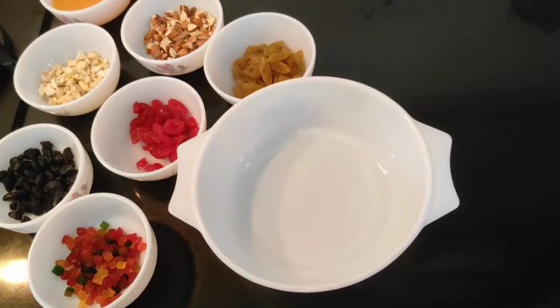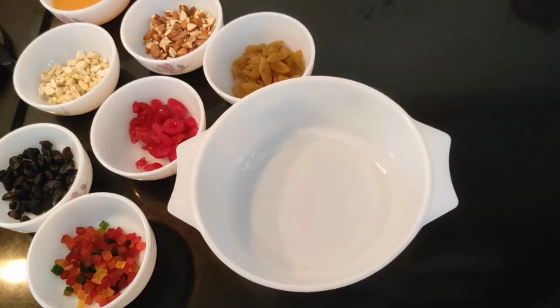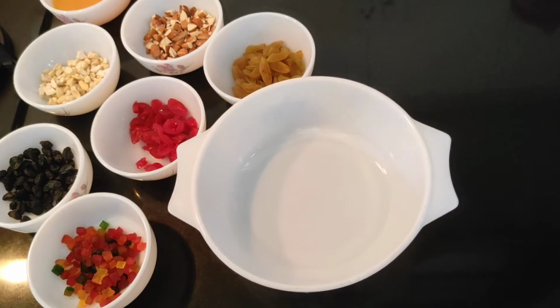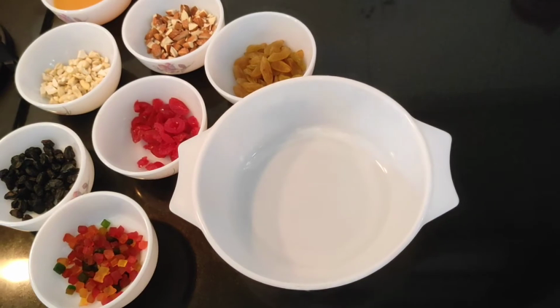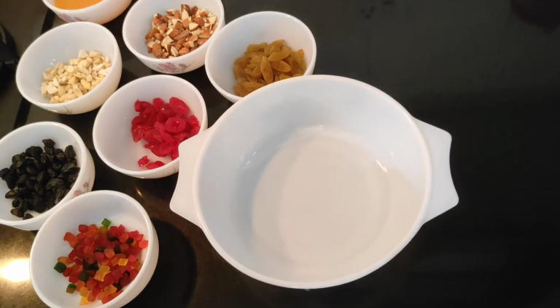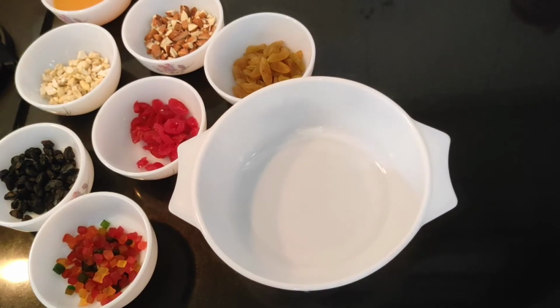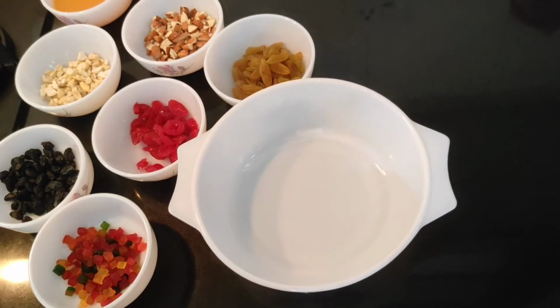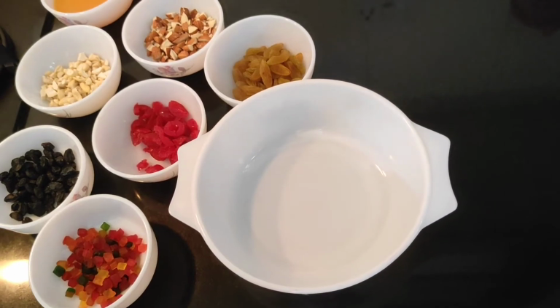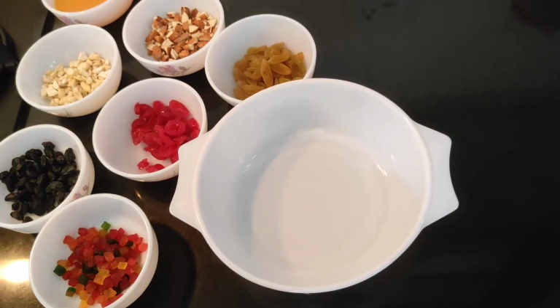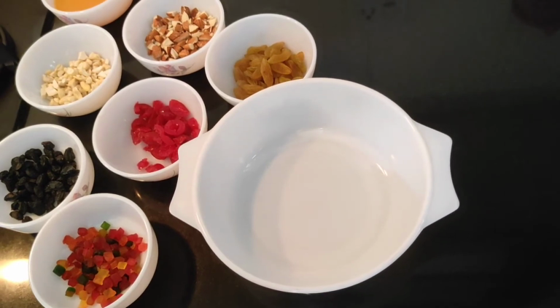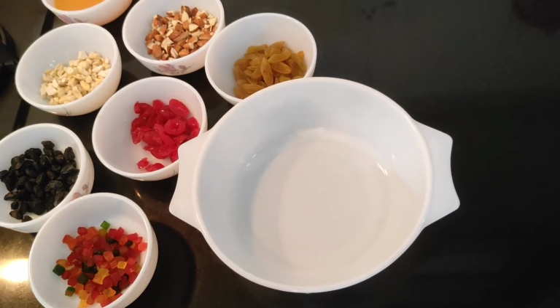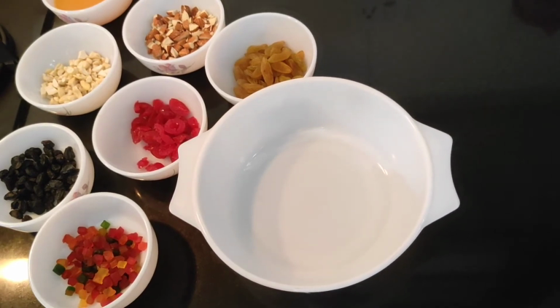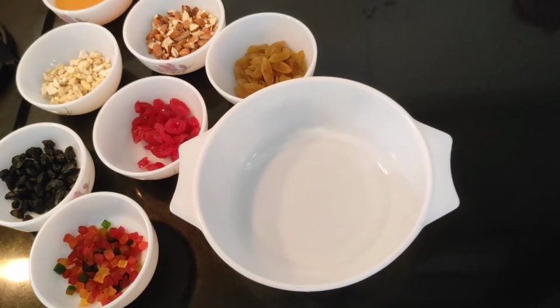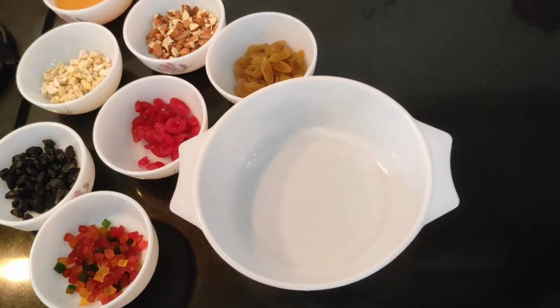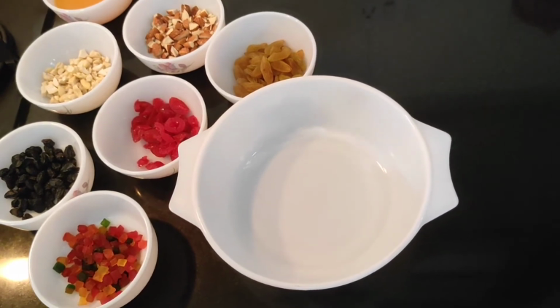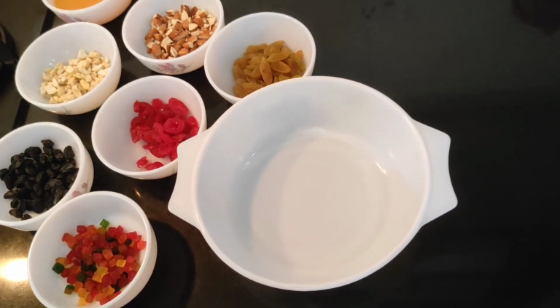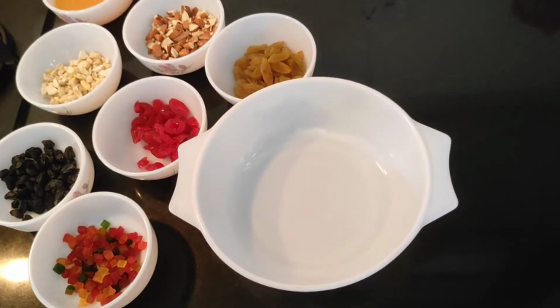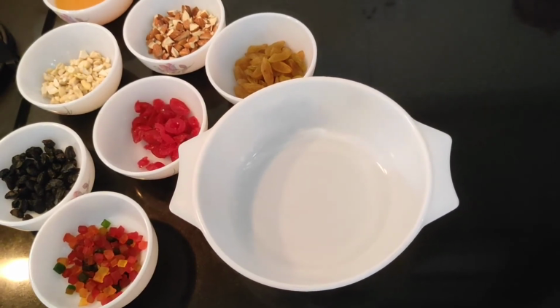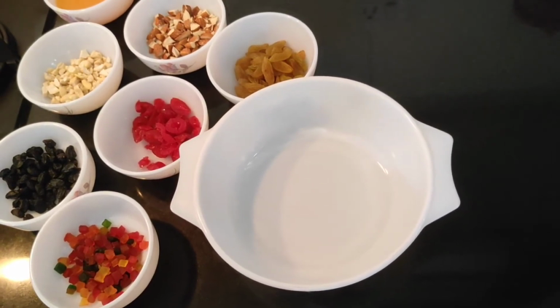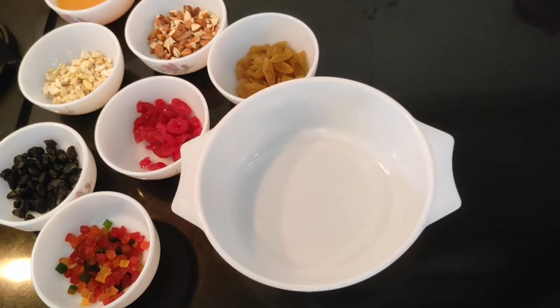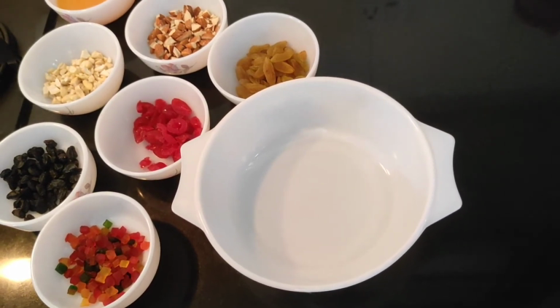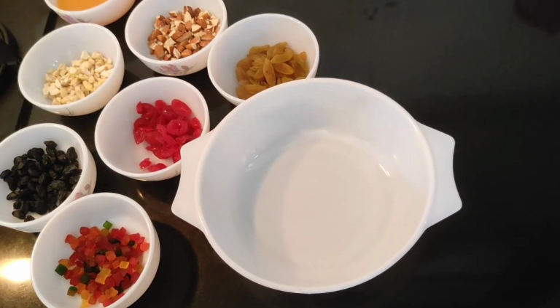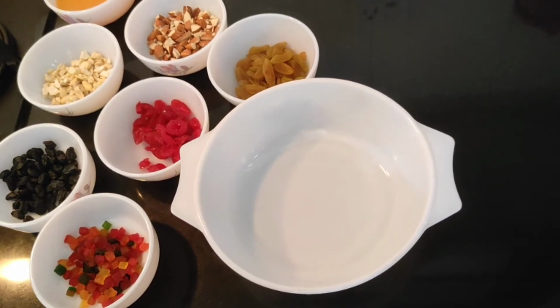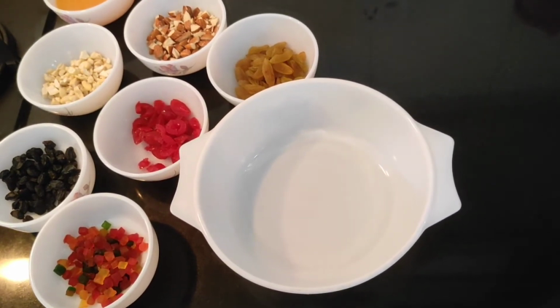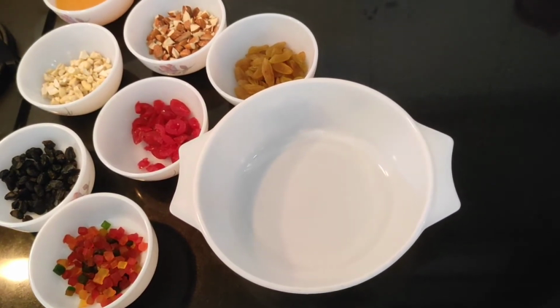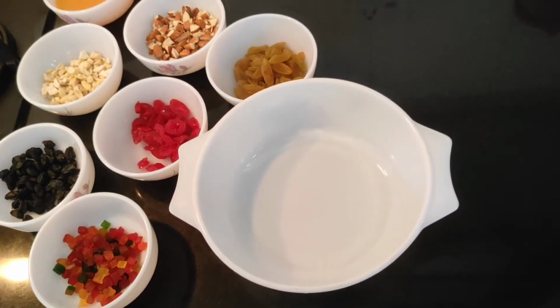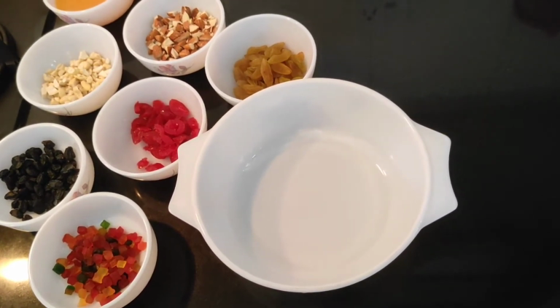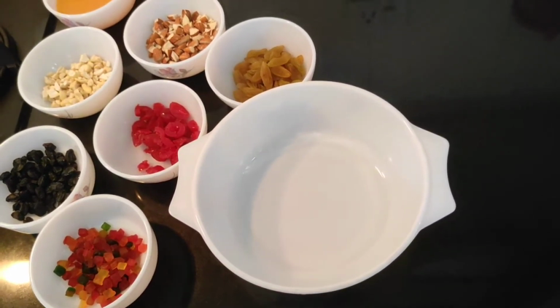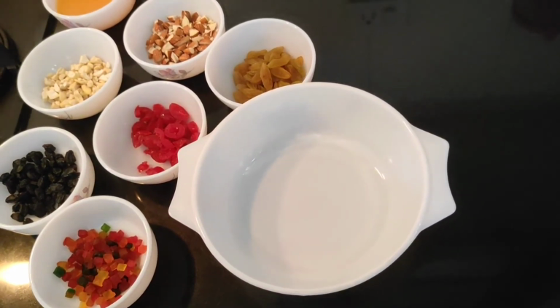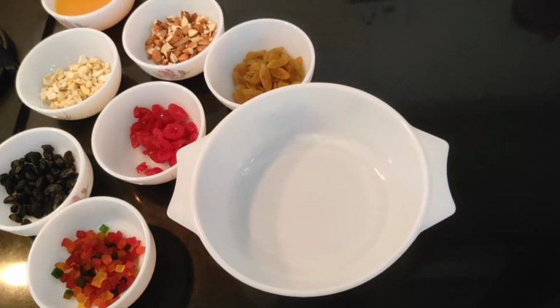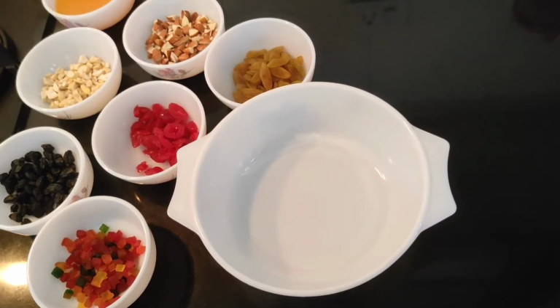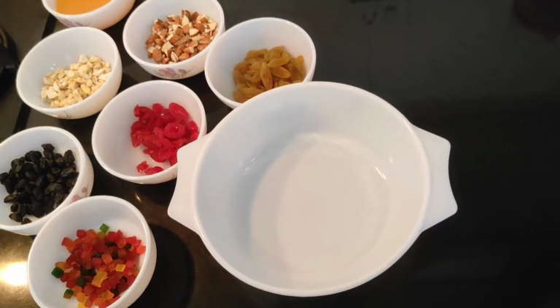Hello guys, Merry Christmas. Today I will be showing you how to make plum cake. Let's start.